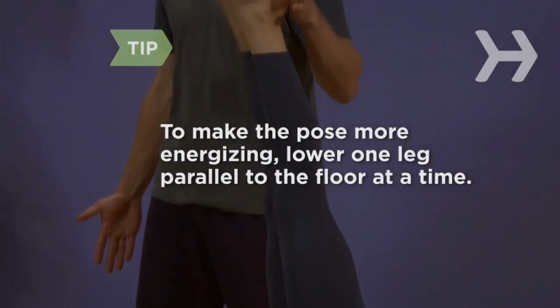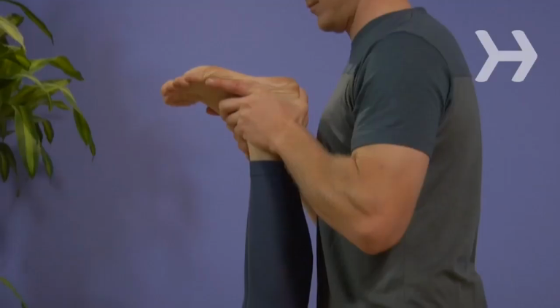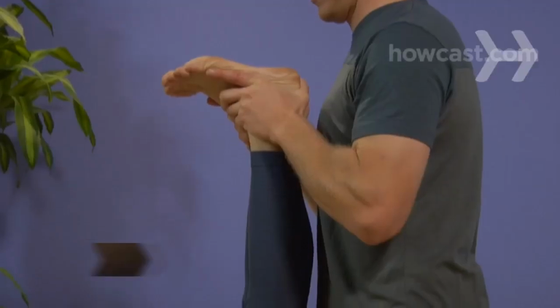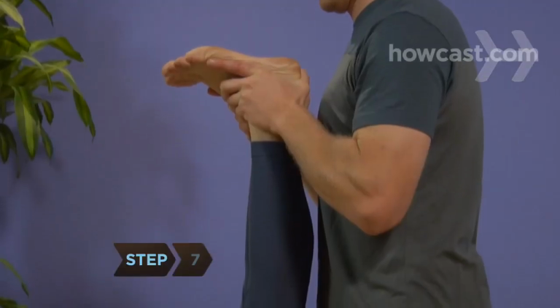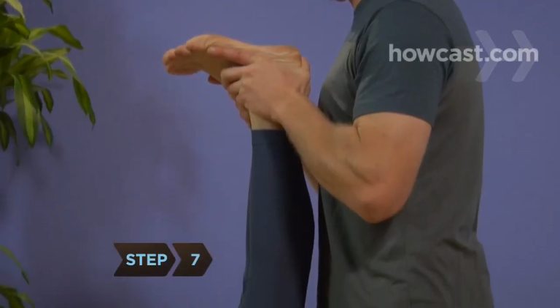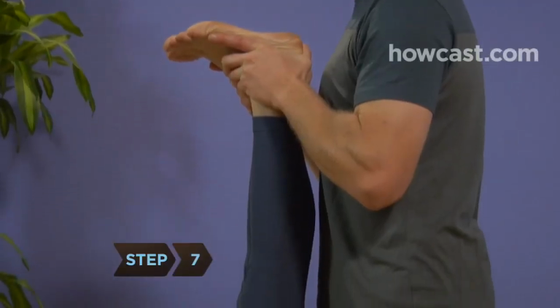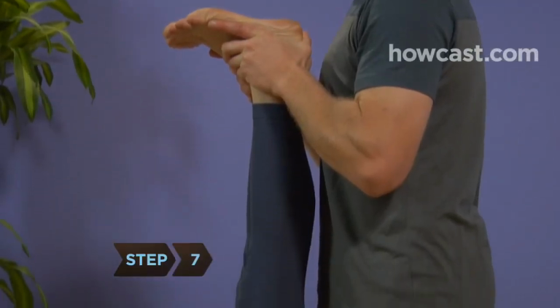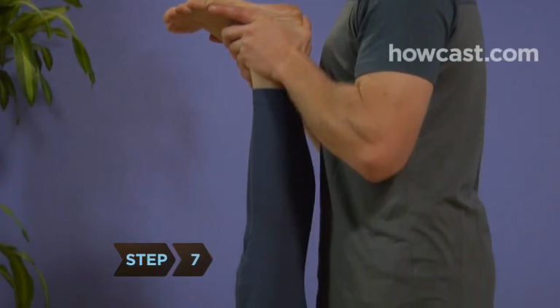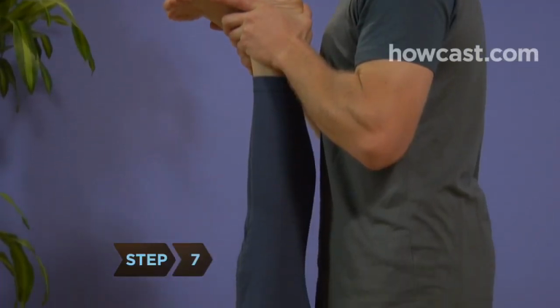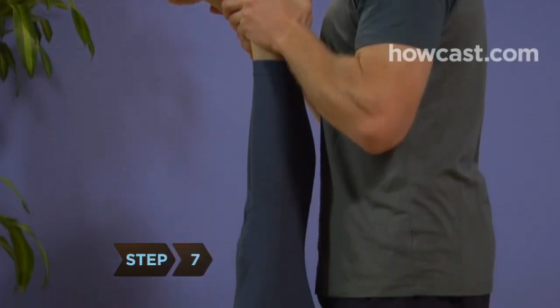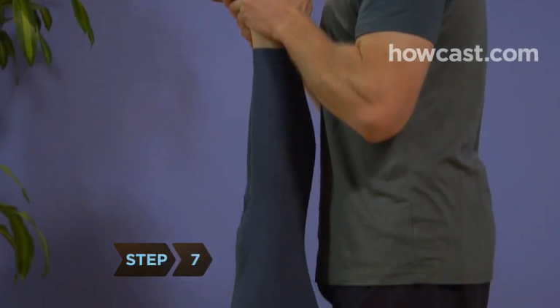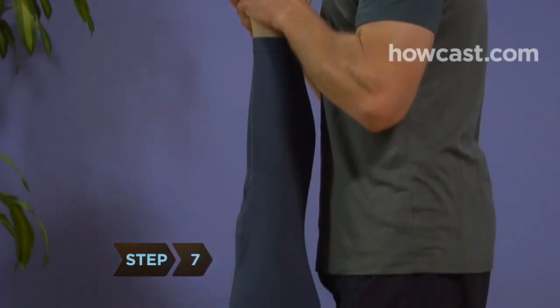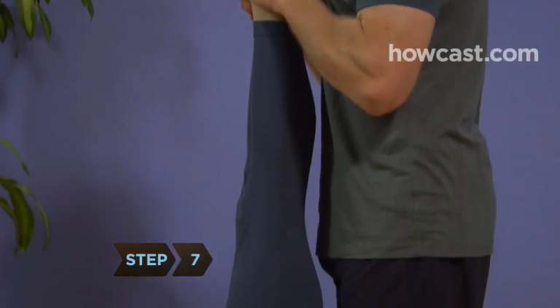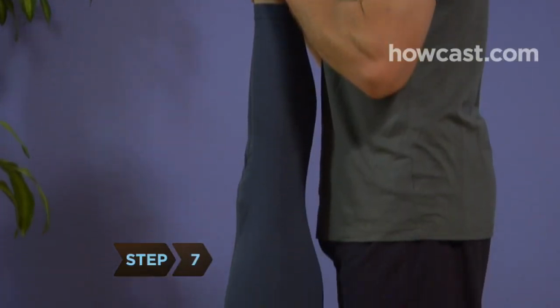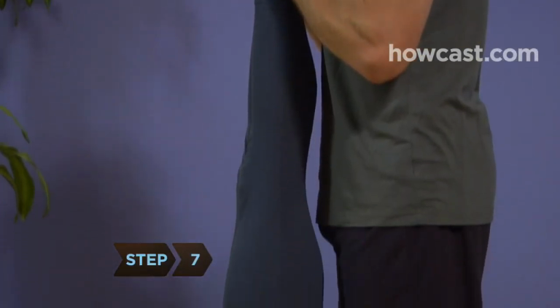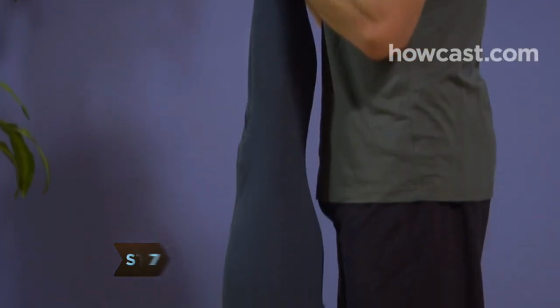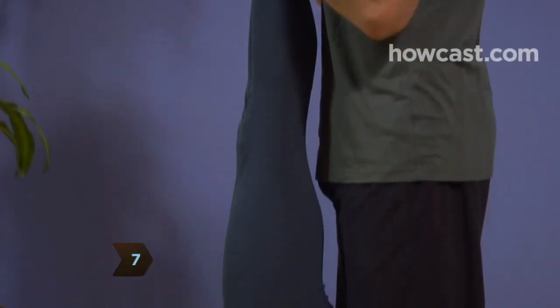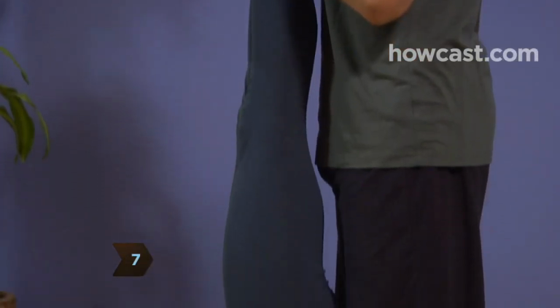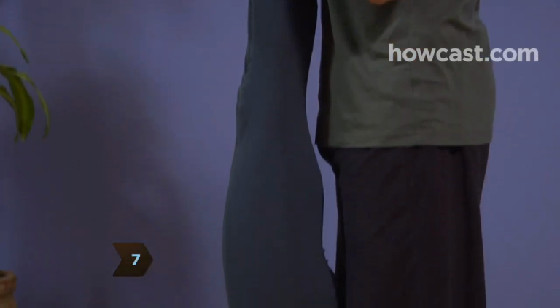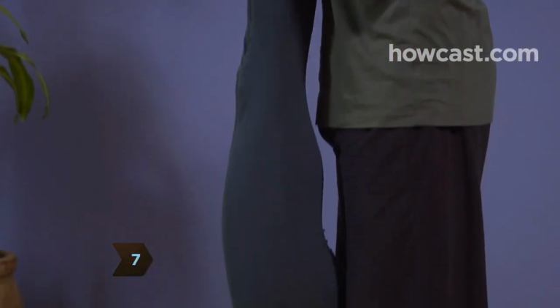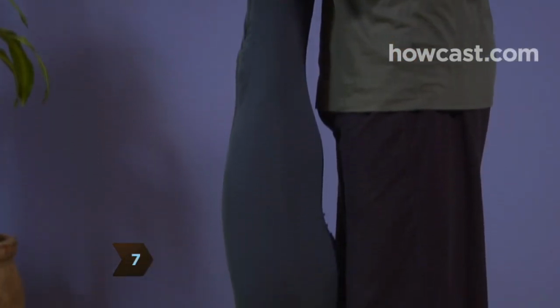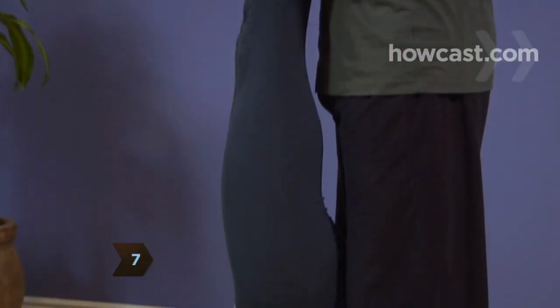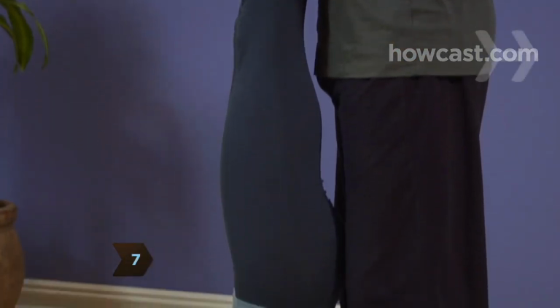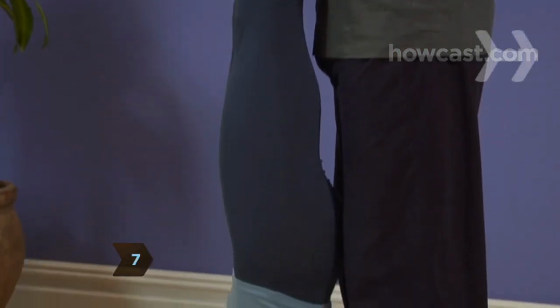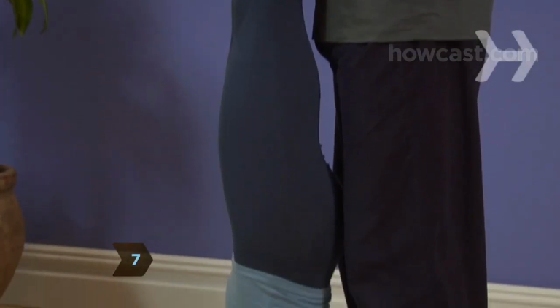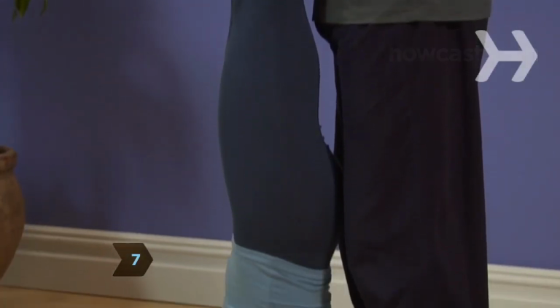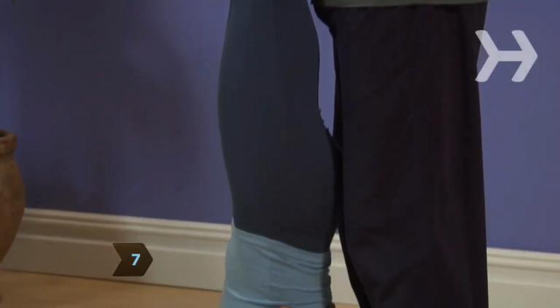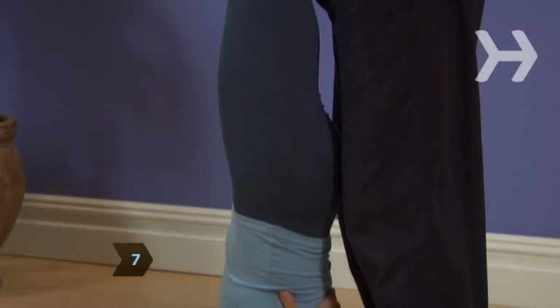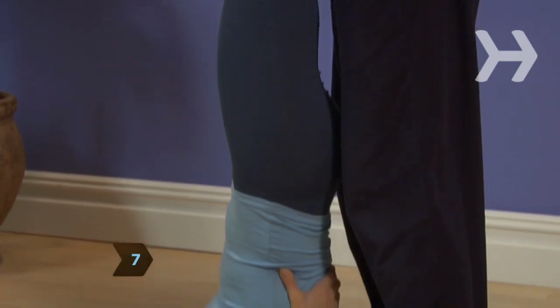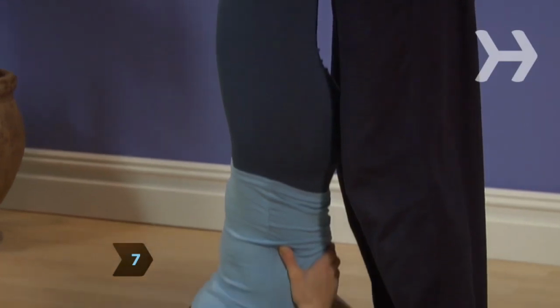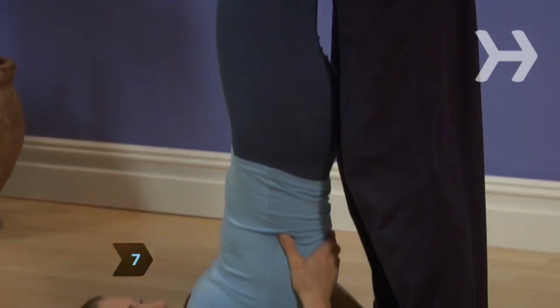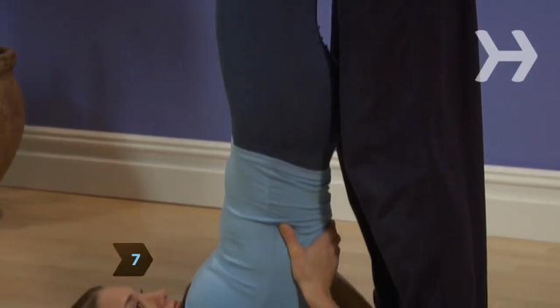Step 7. Hold the pose, breathing smoothly and evenly for several breaths.